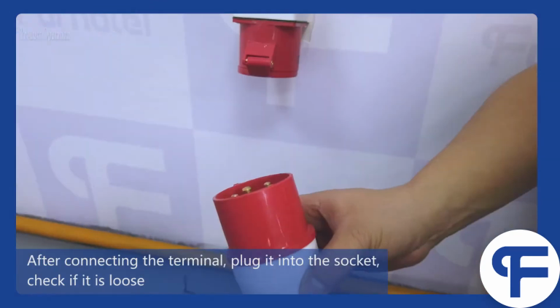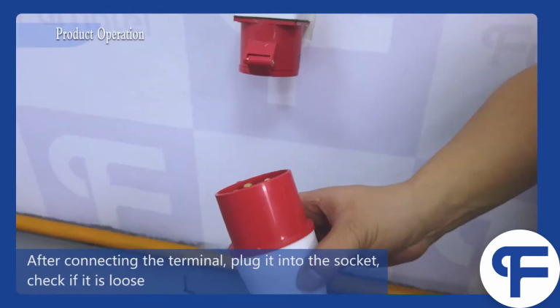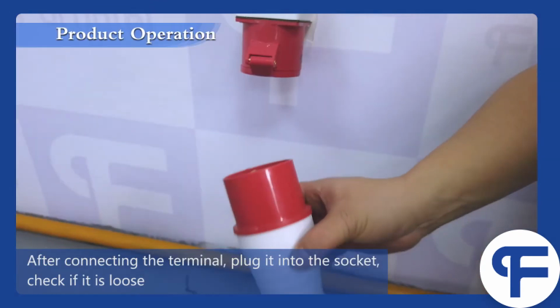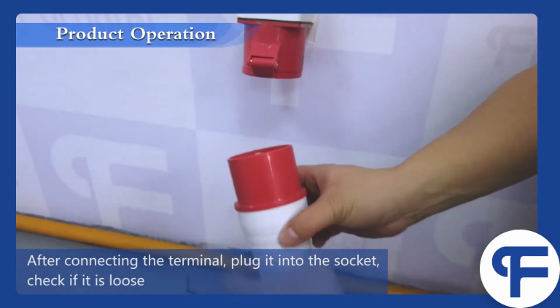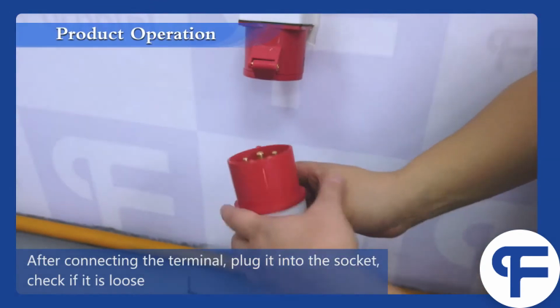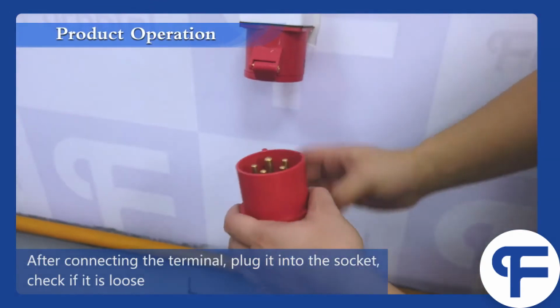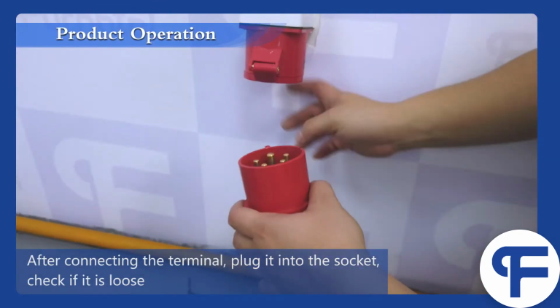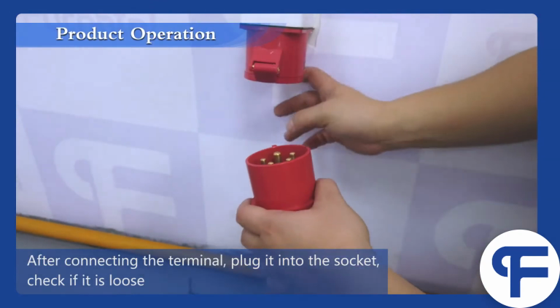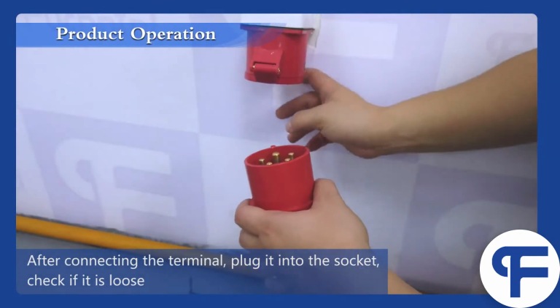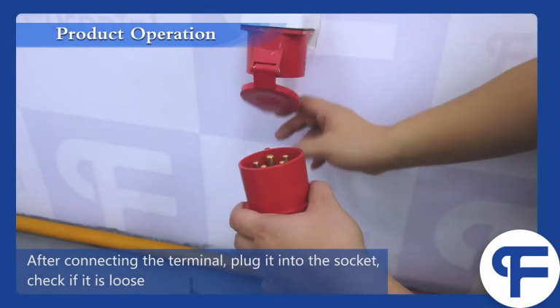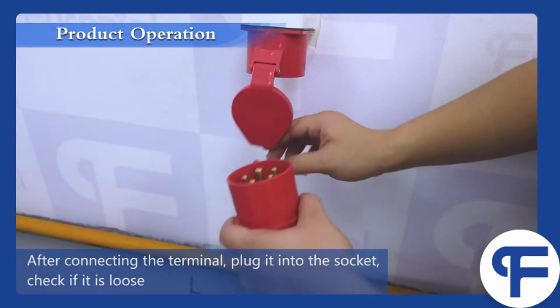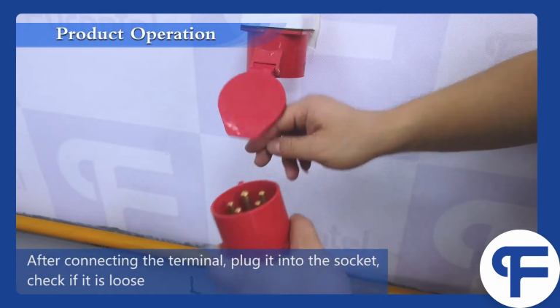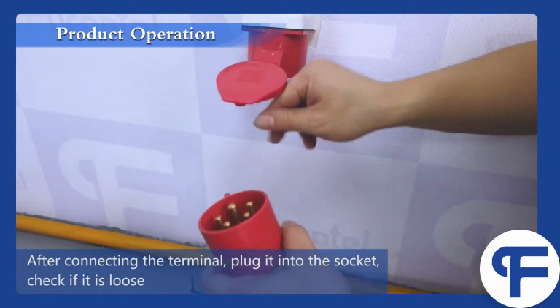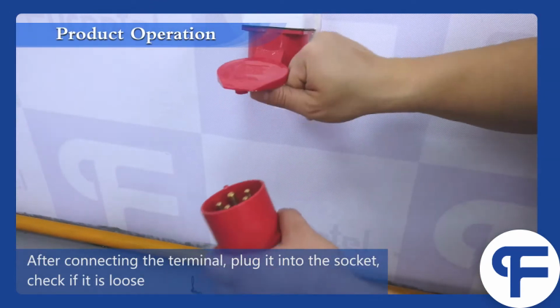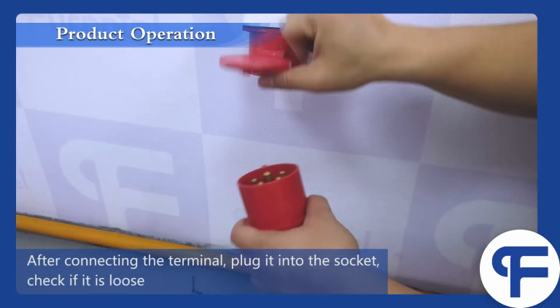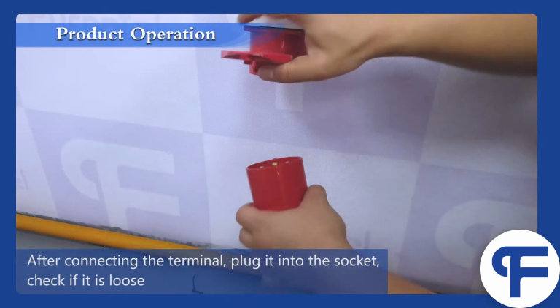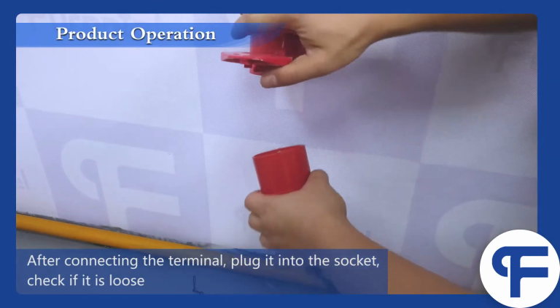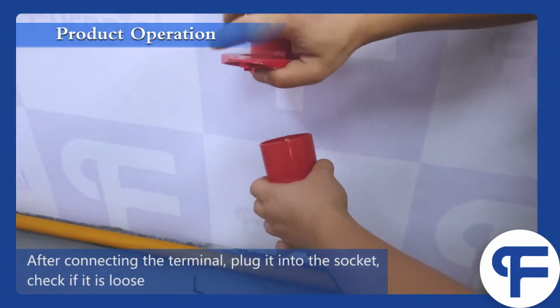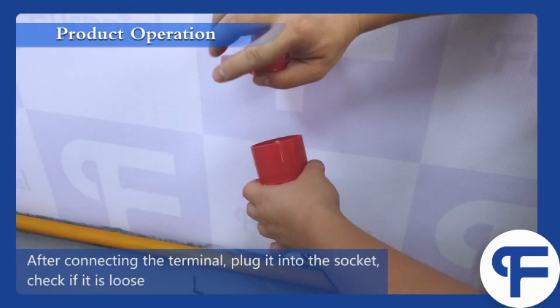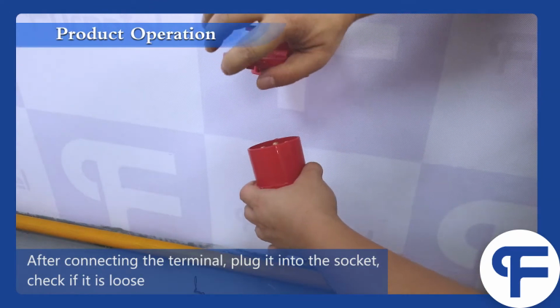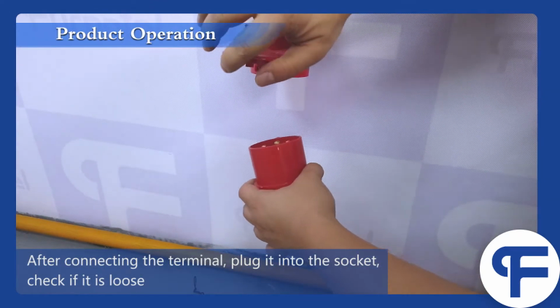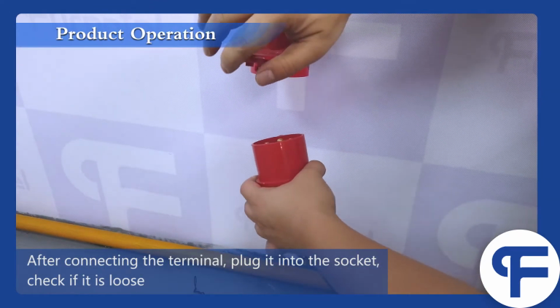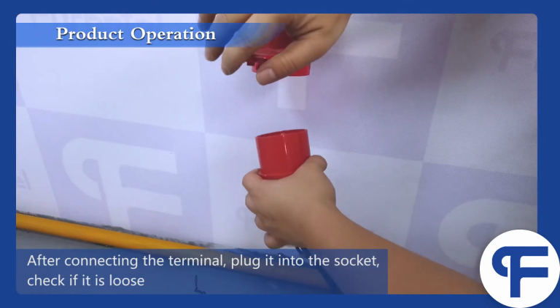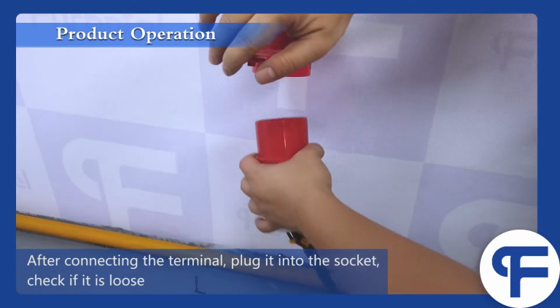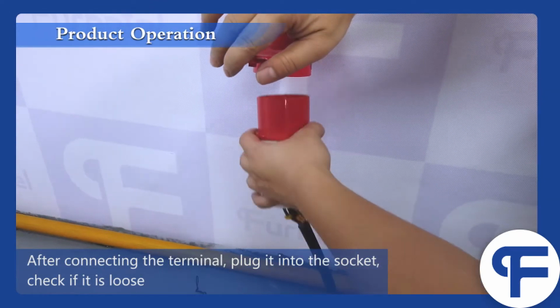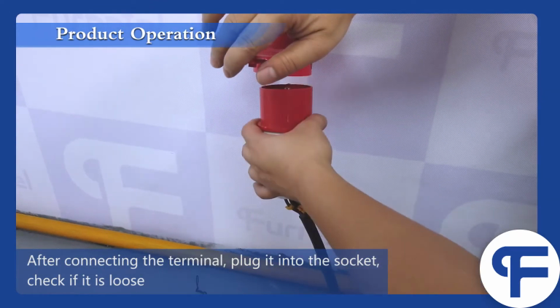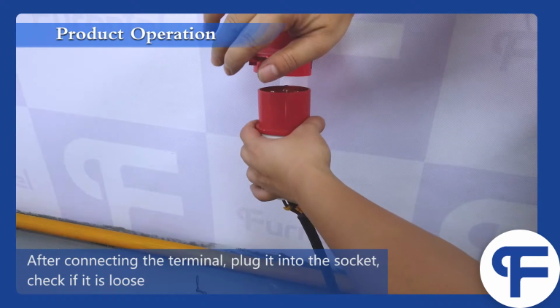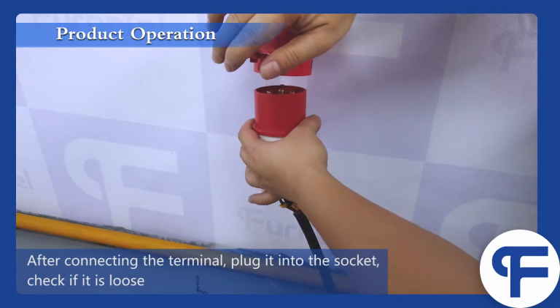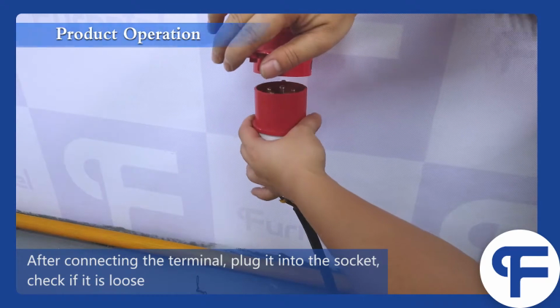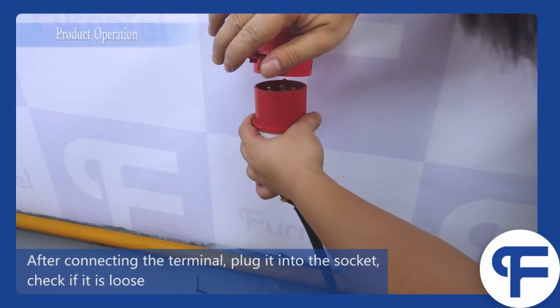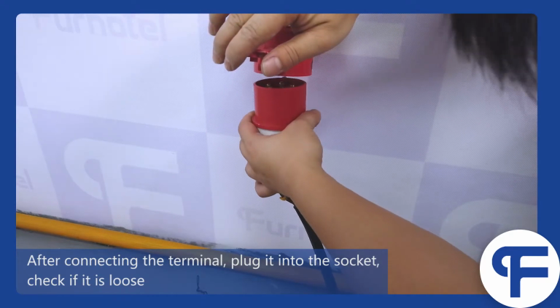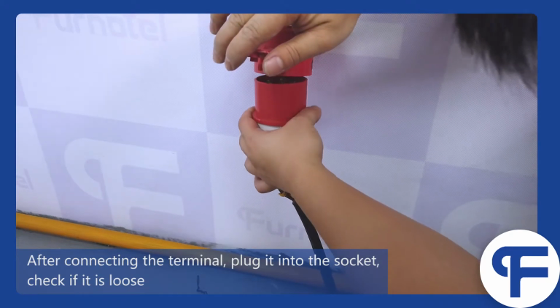After connecting the terminal, plug it into the socket and check if it is loose.